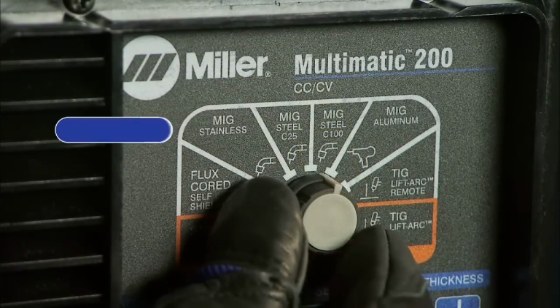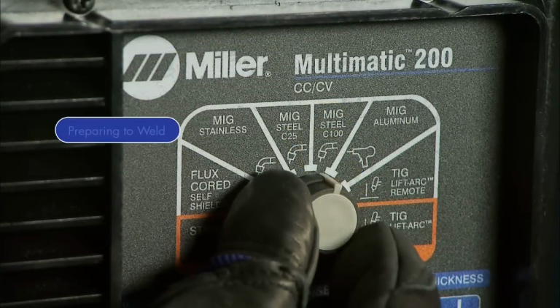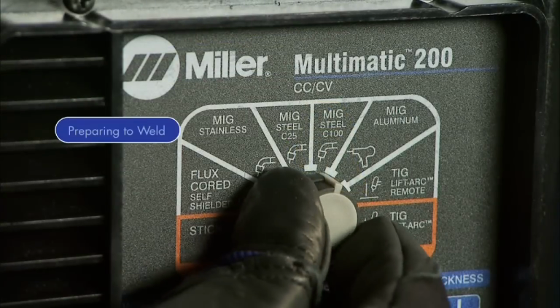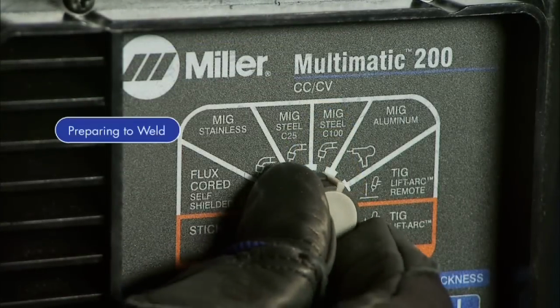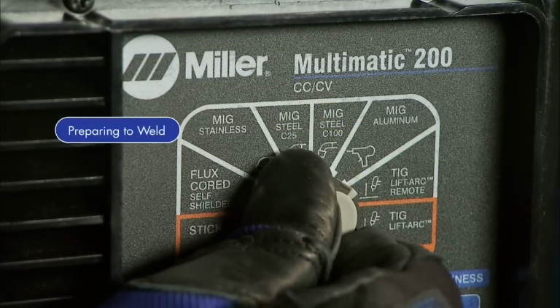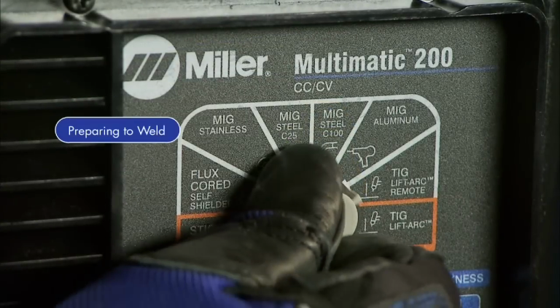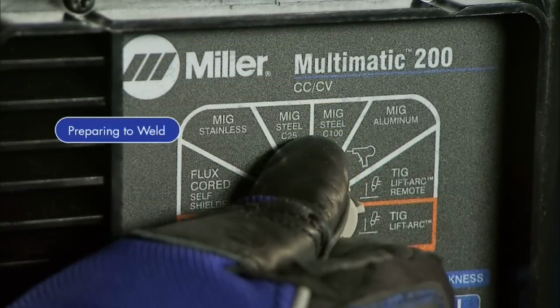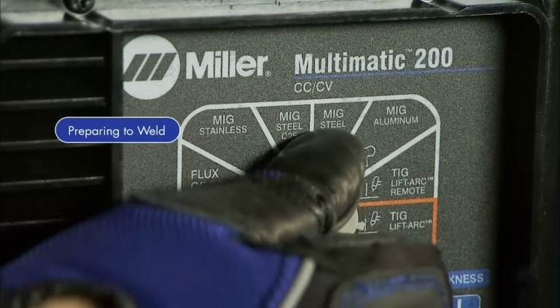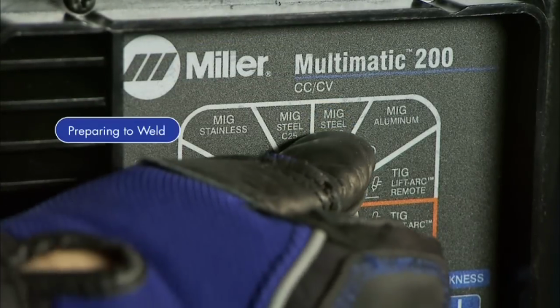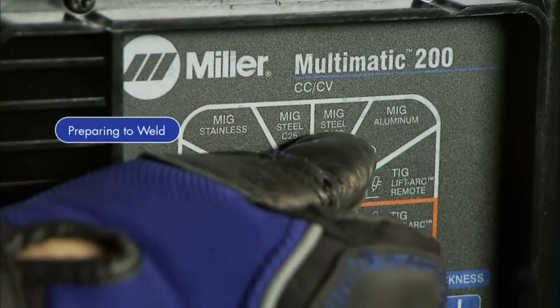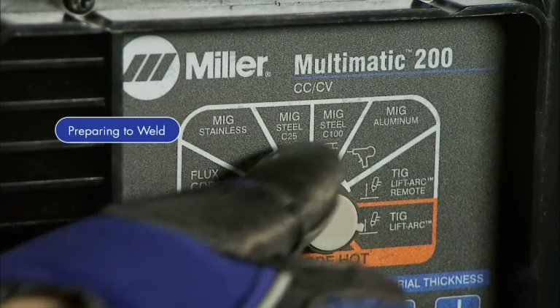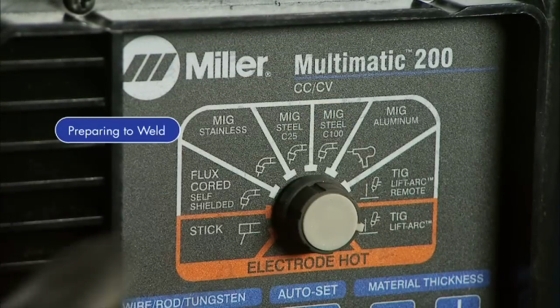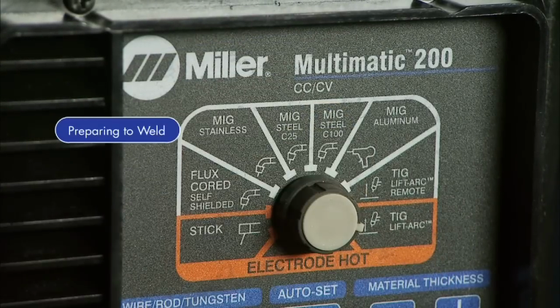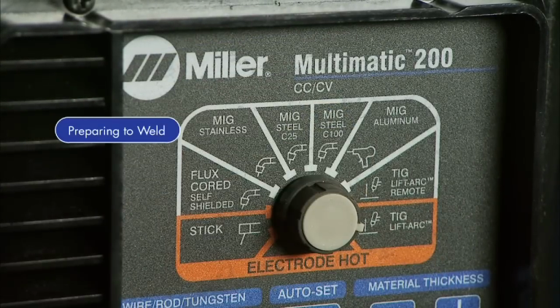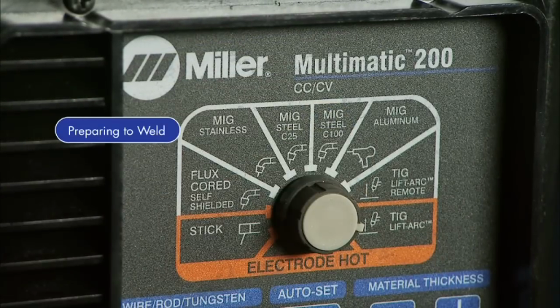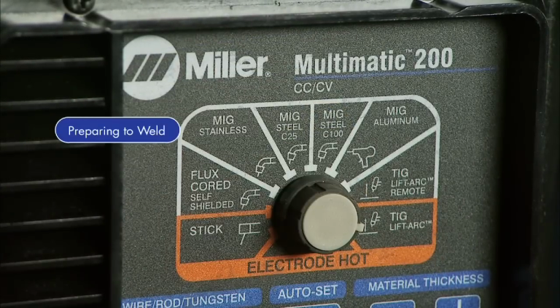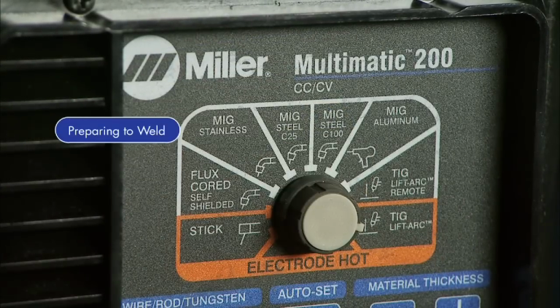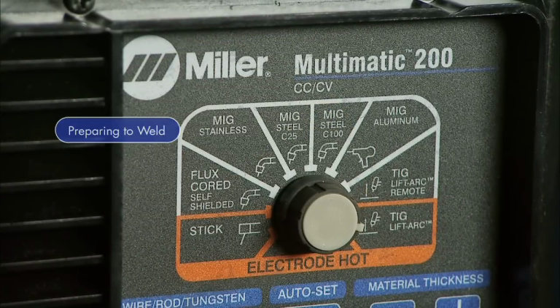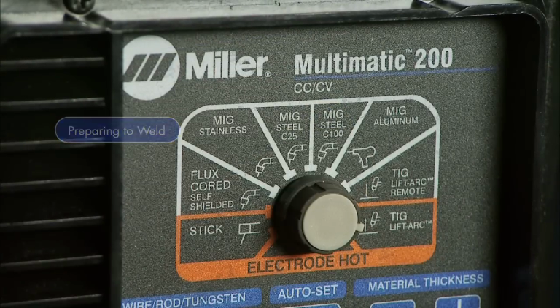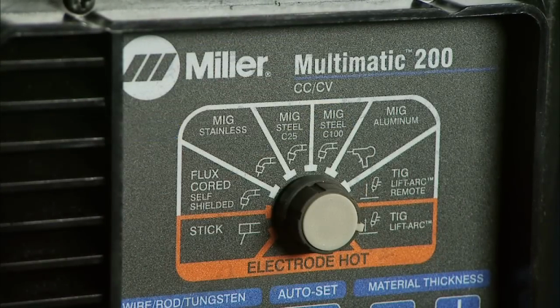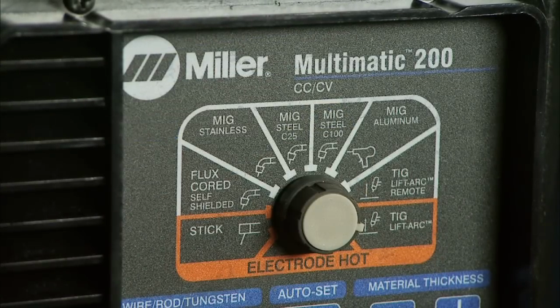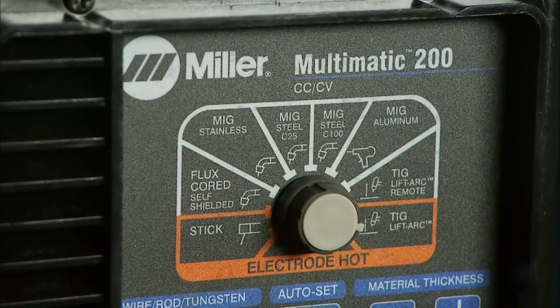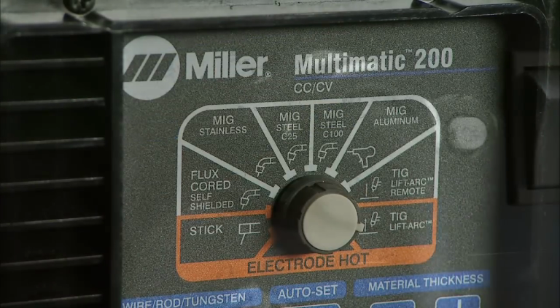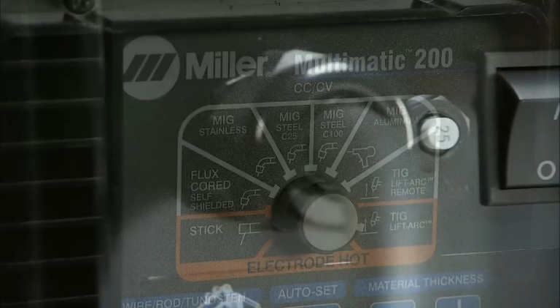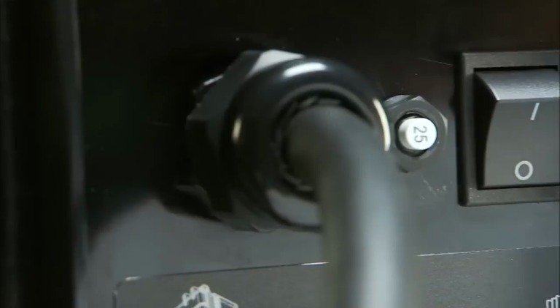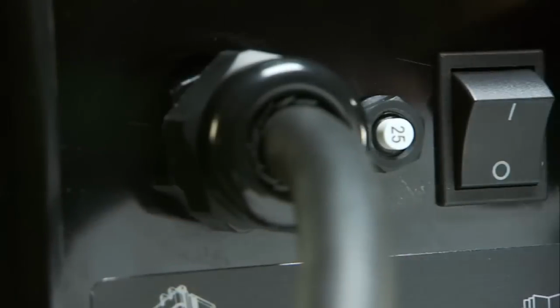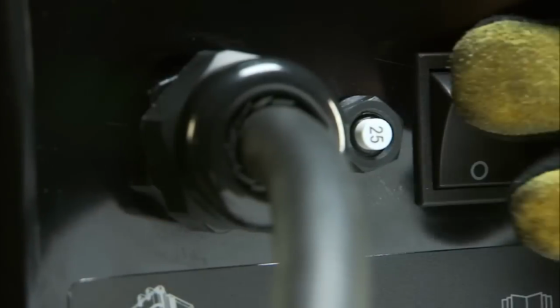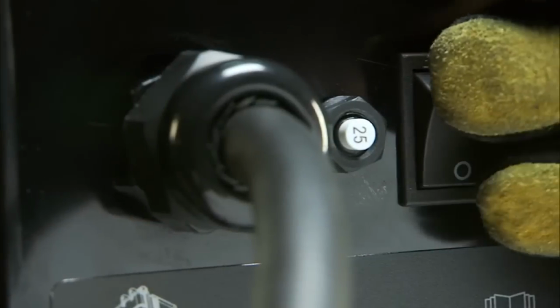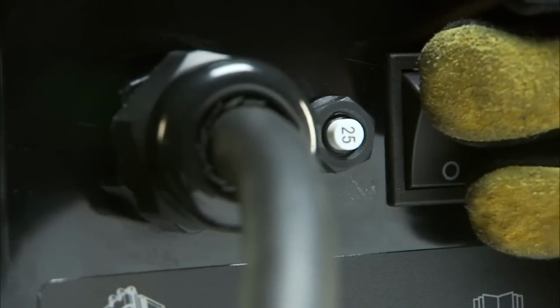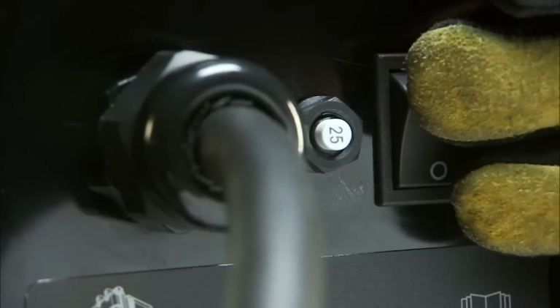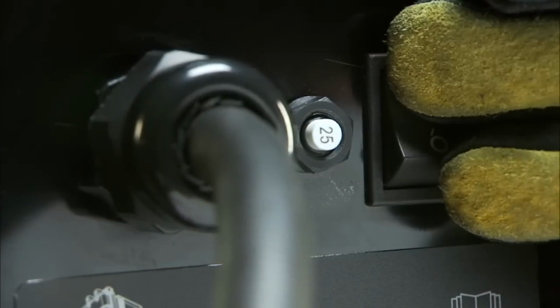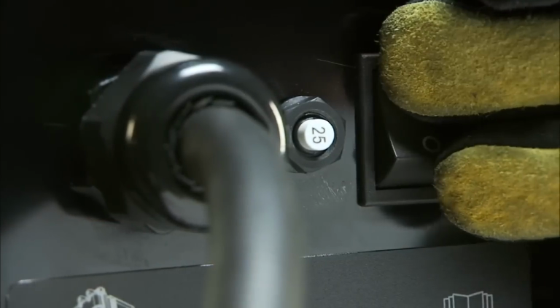Select your process by turning the knob to TIG LiftArc mode, then power up your machine.